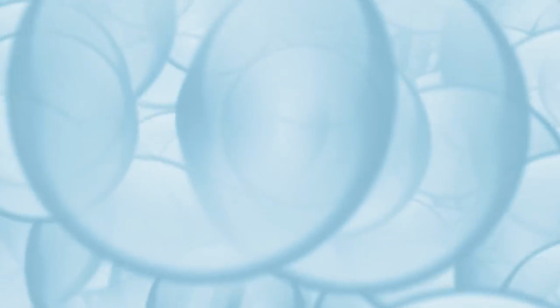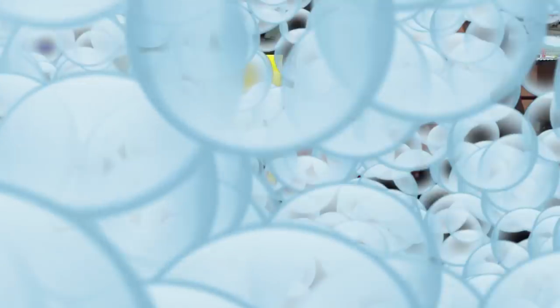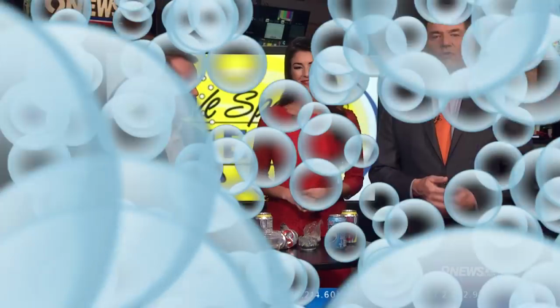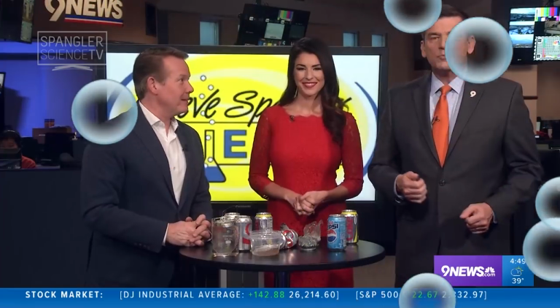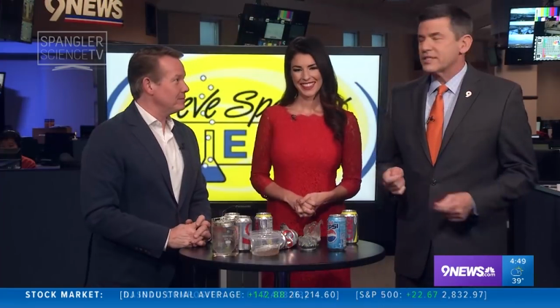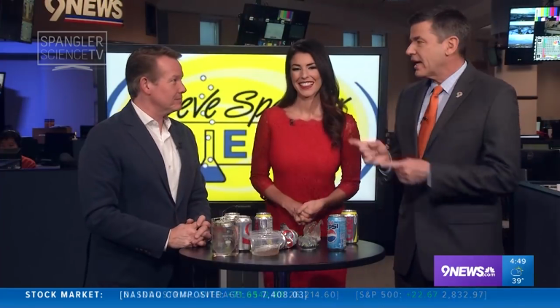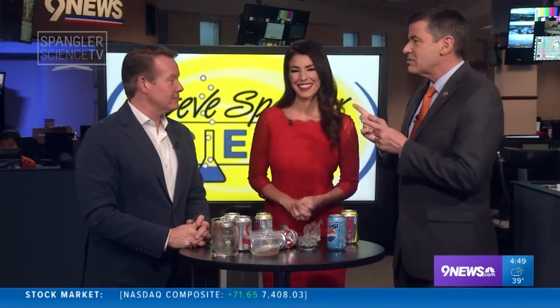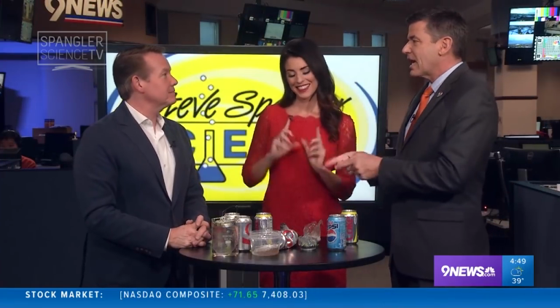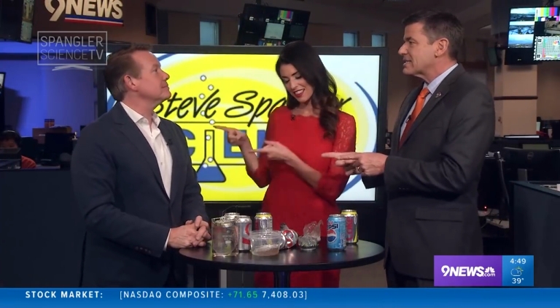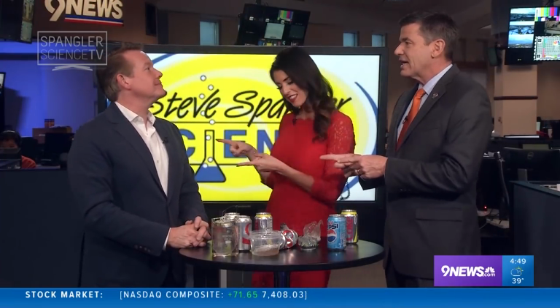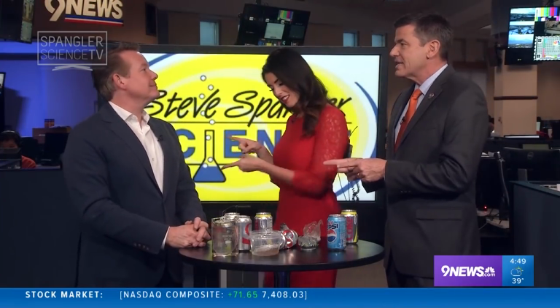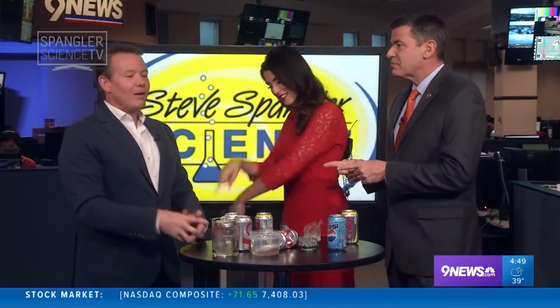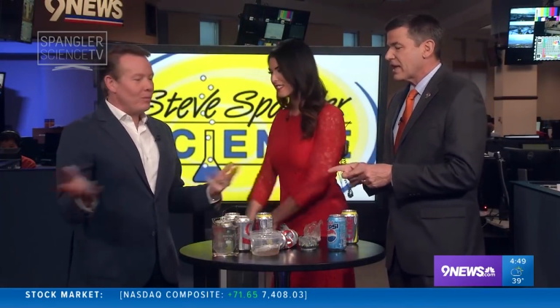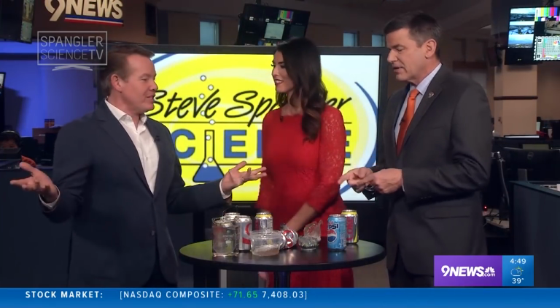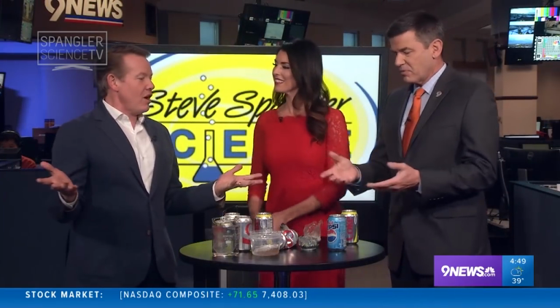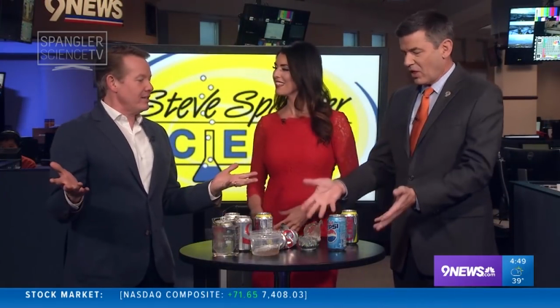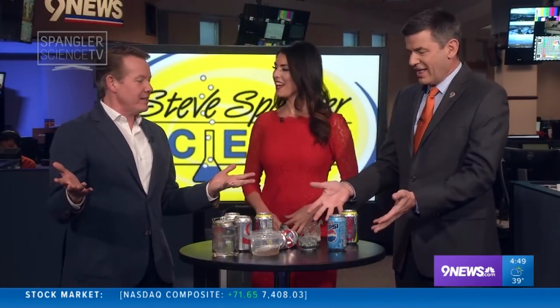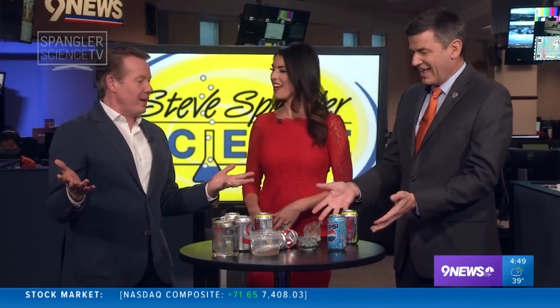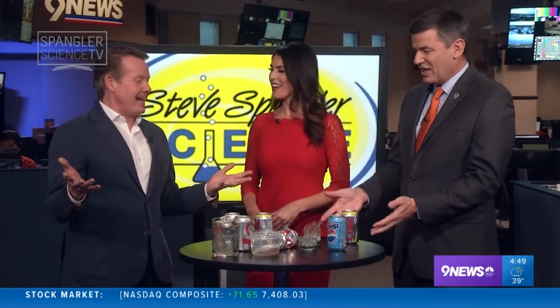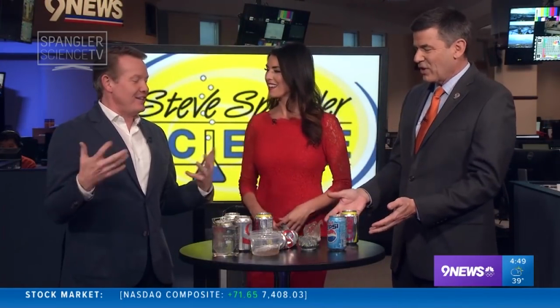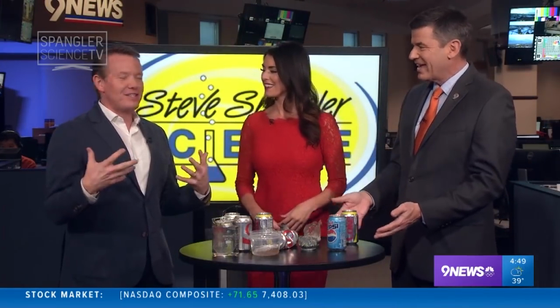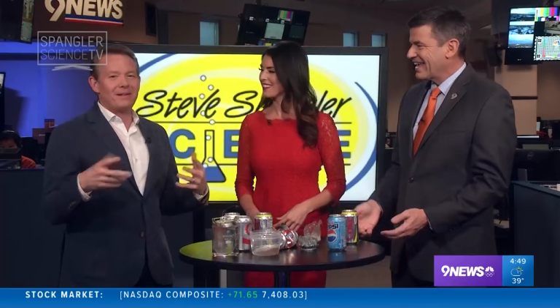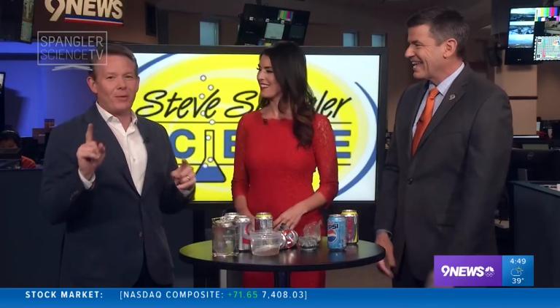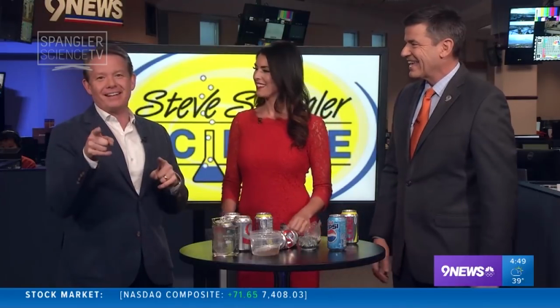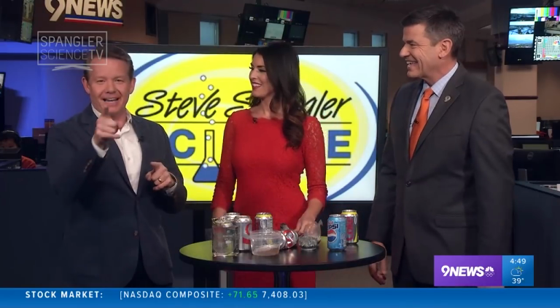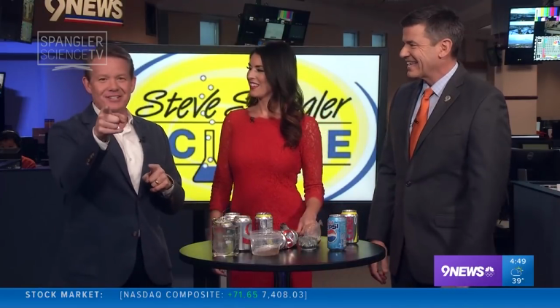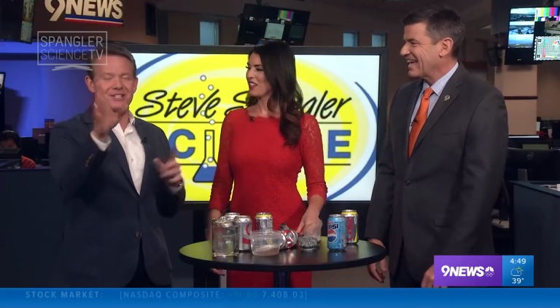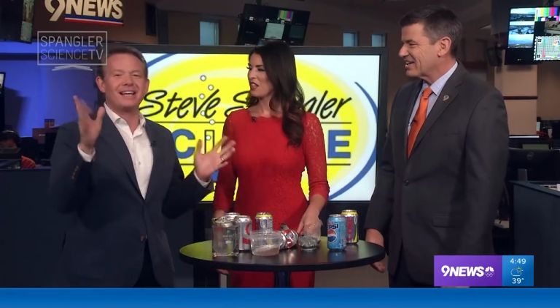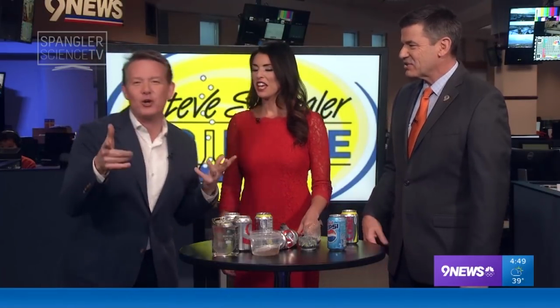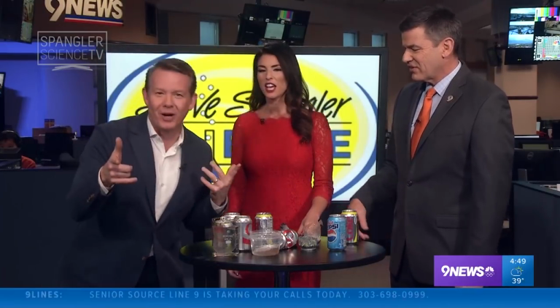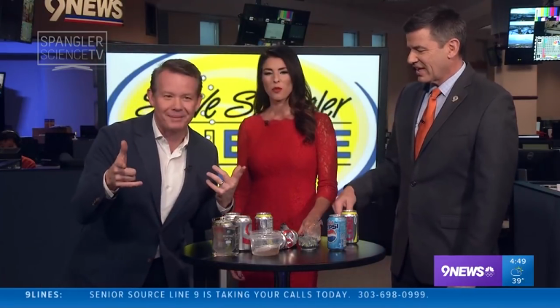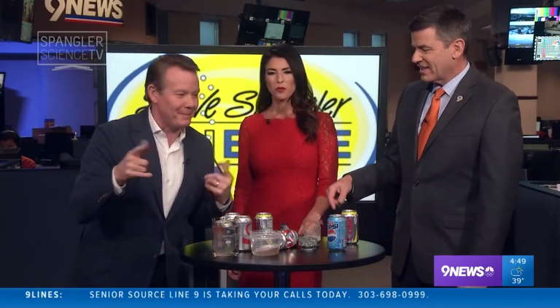All right, Monday of course brings the nine new science guy, Steve Spankler. We're just talking during the break, and then you stop and go, wait, wait, I've got to do this. I've got to go to work, people.